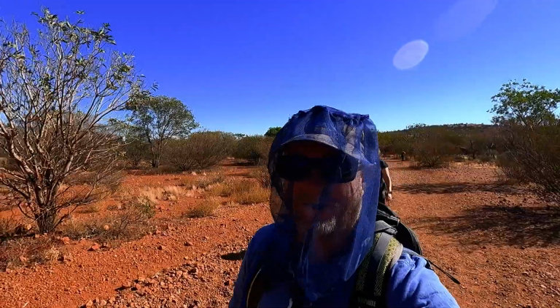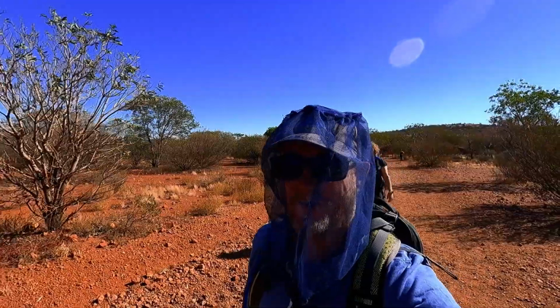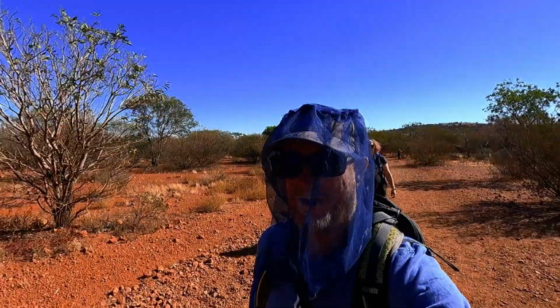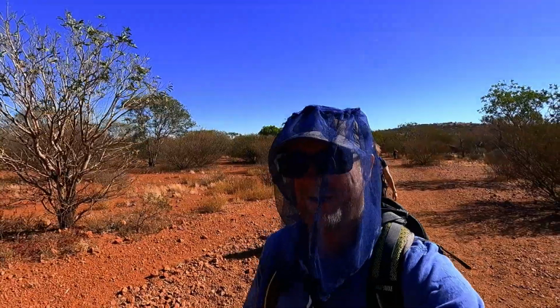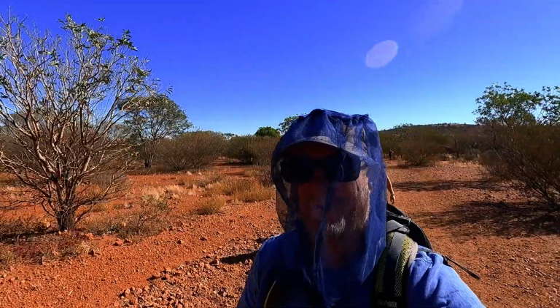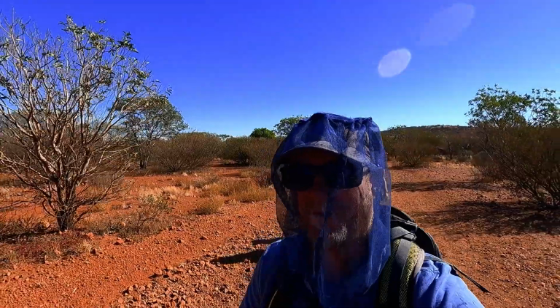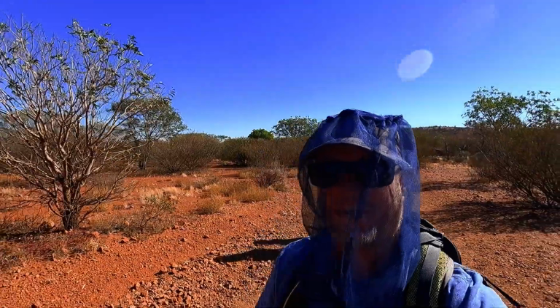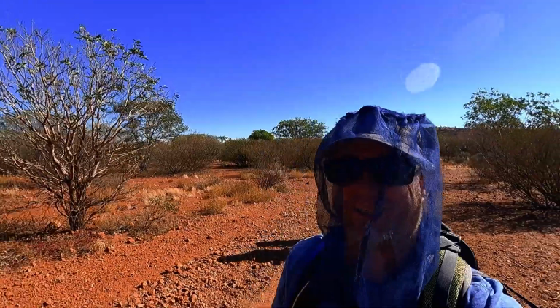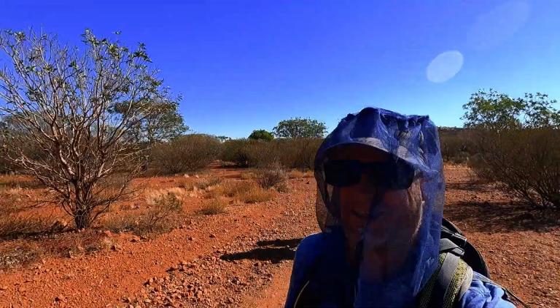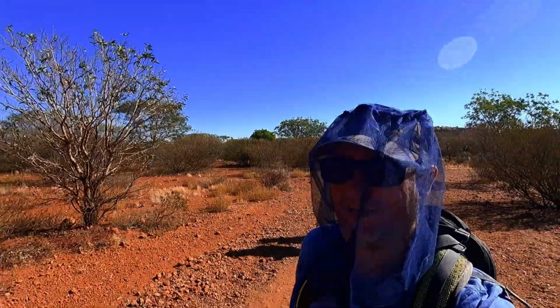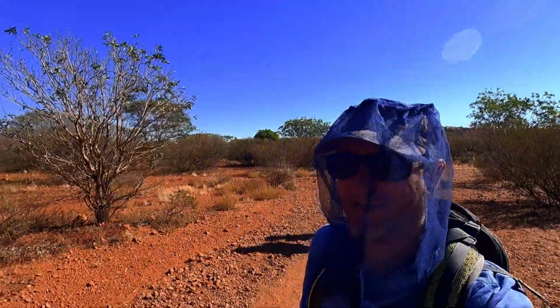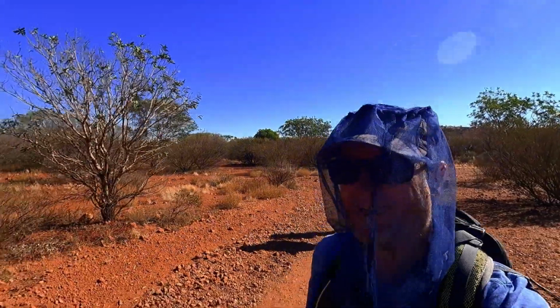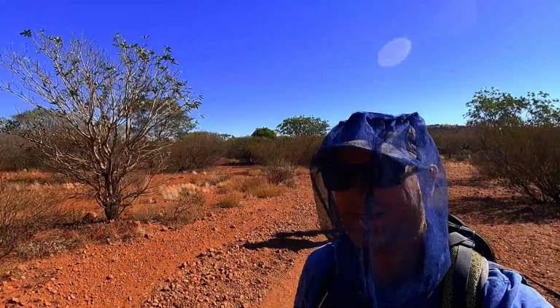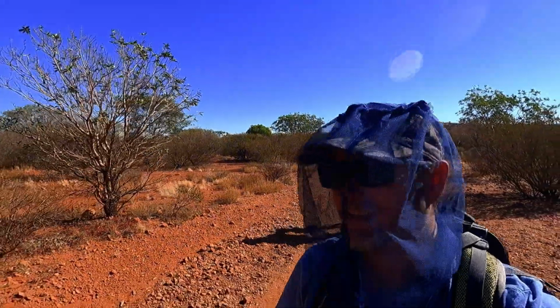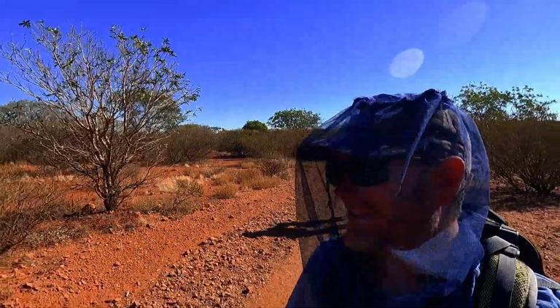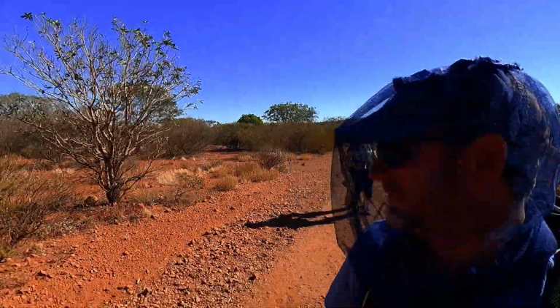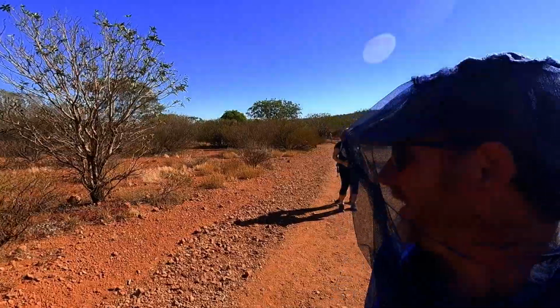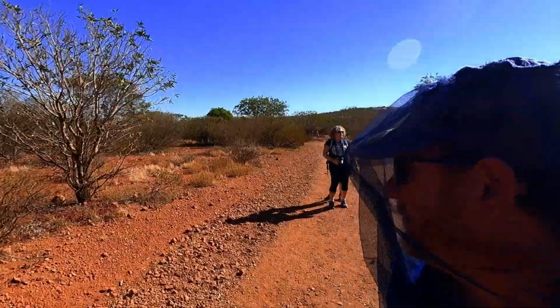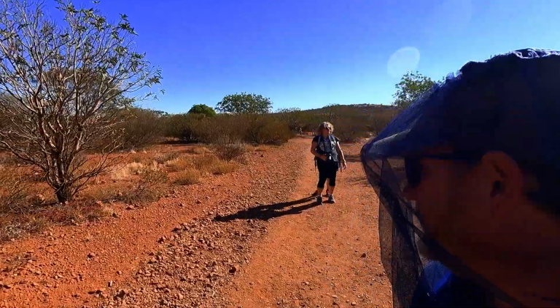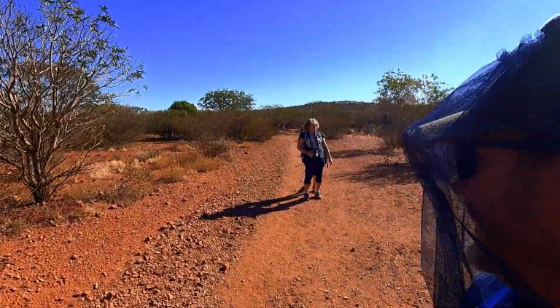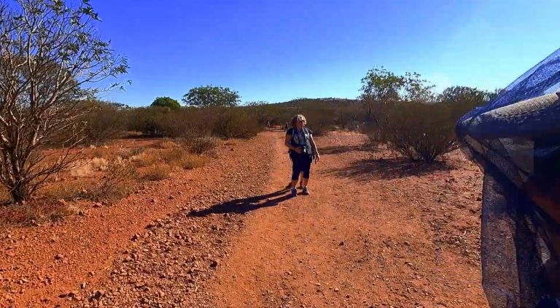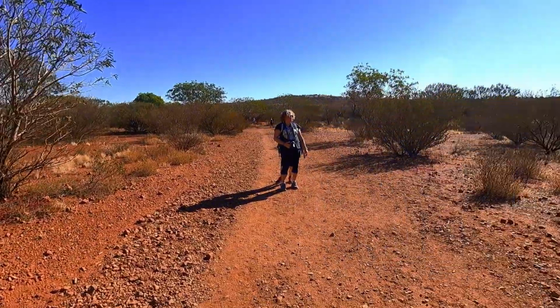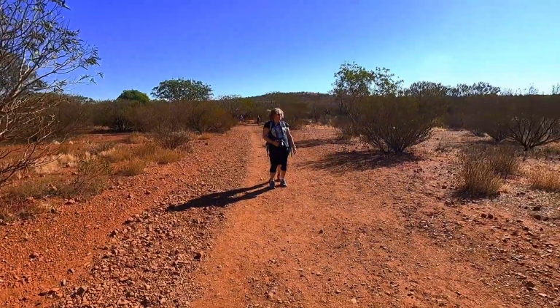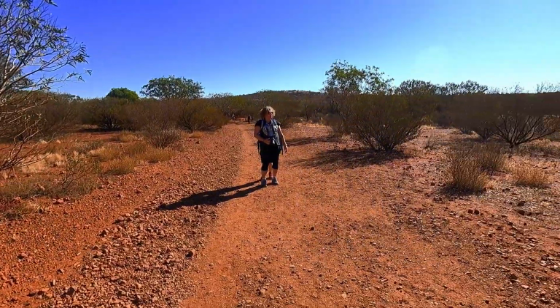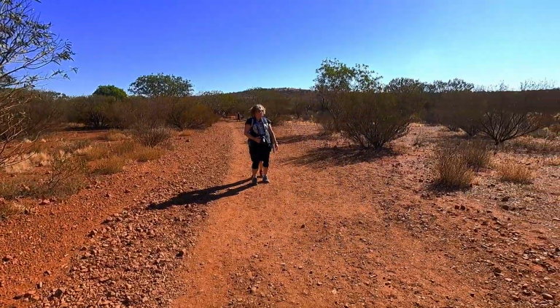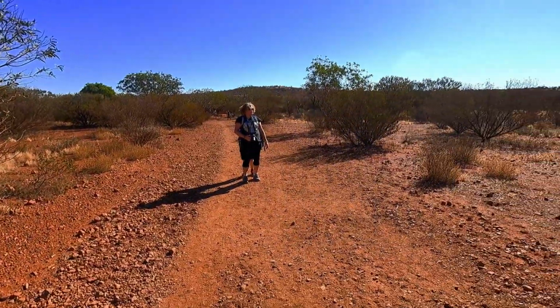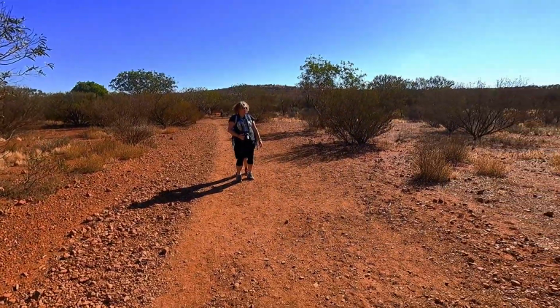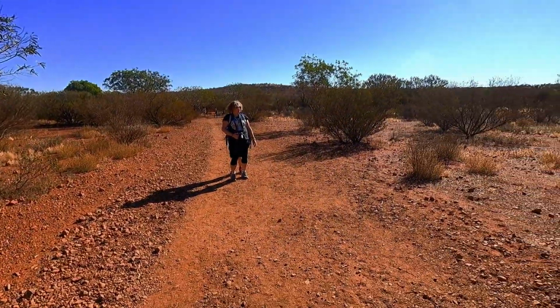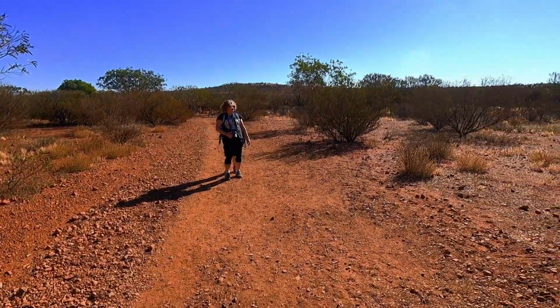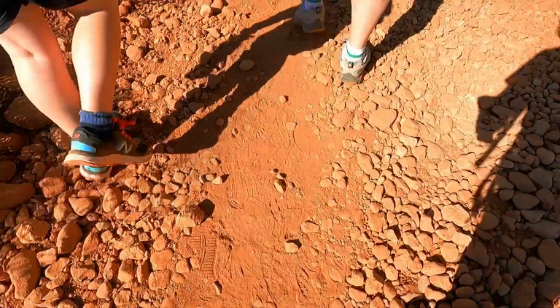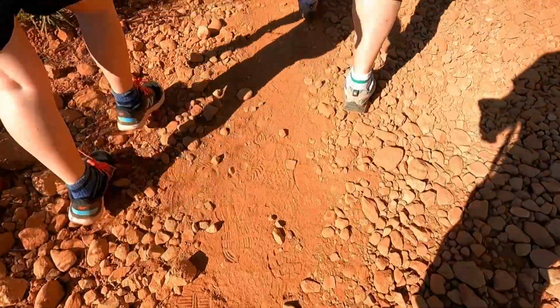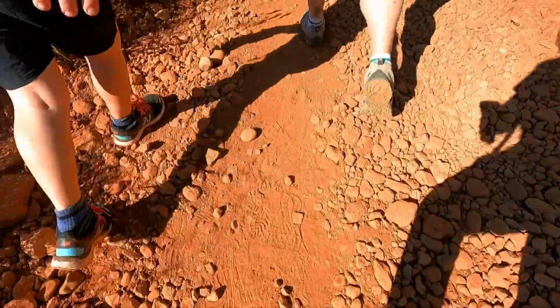We're walking to the Valley of the Winds.